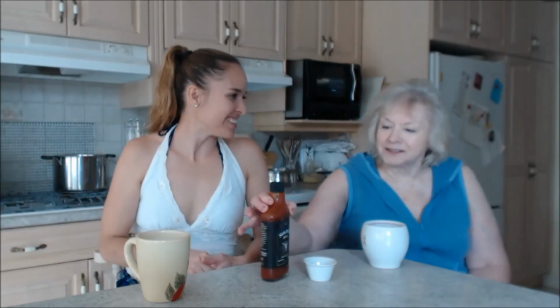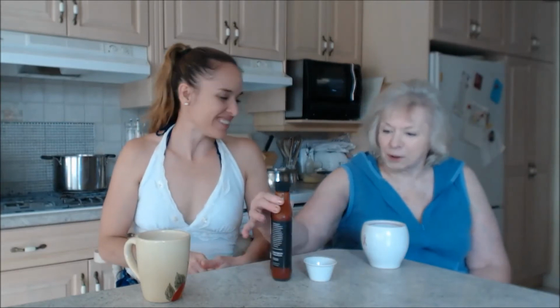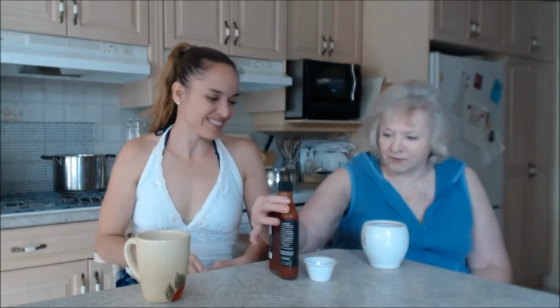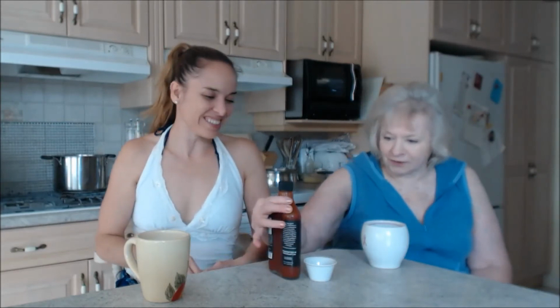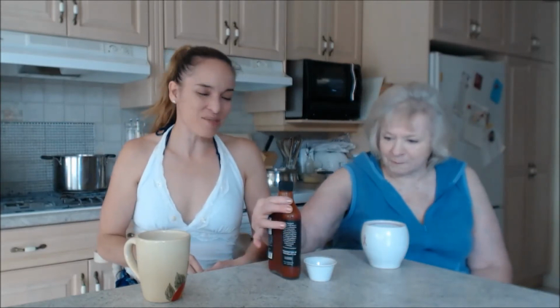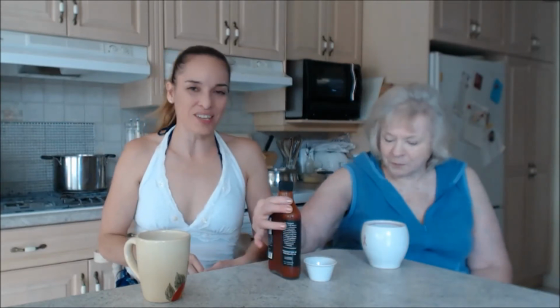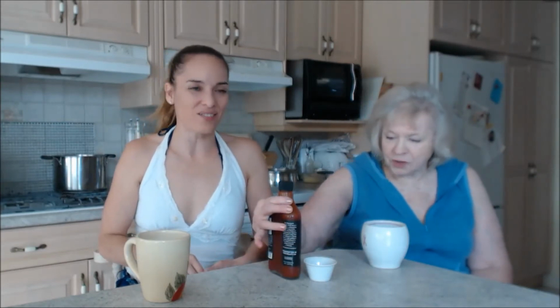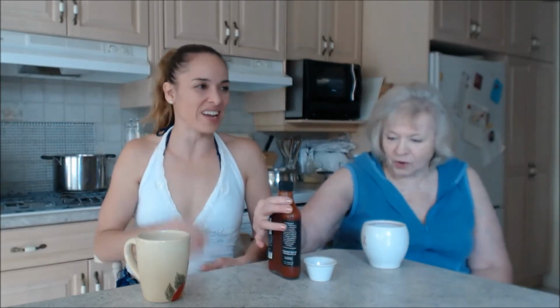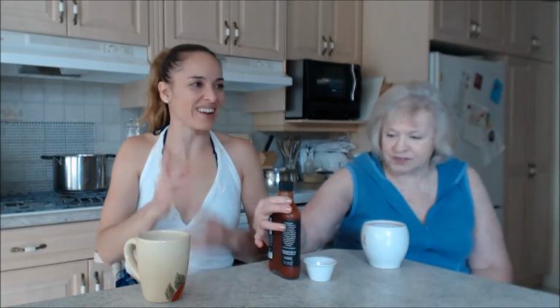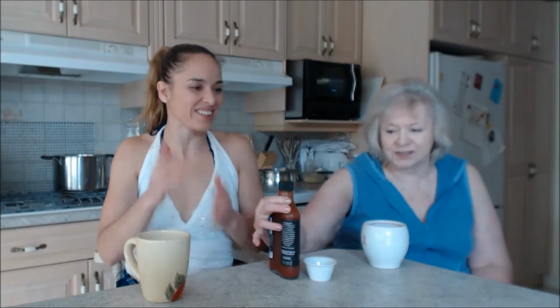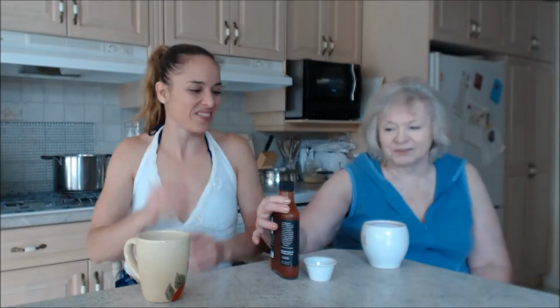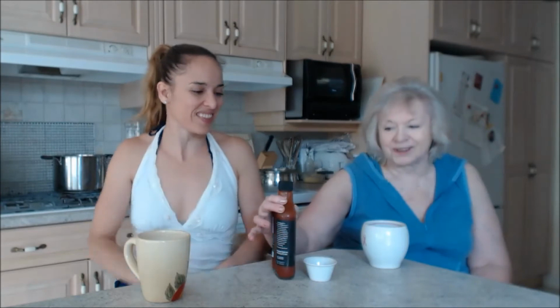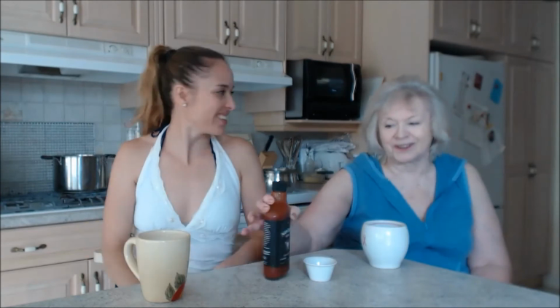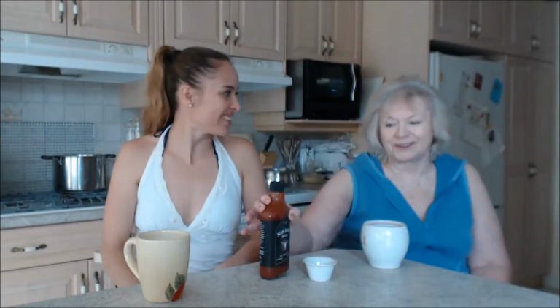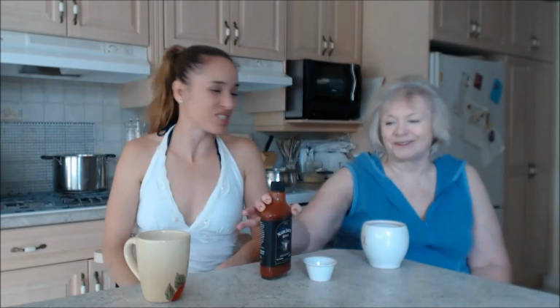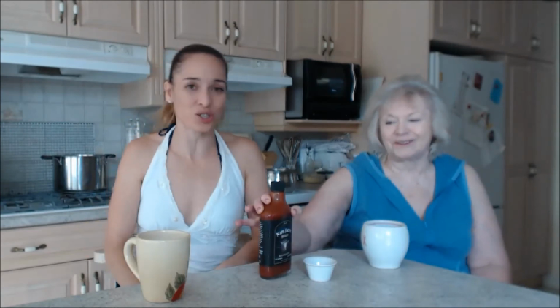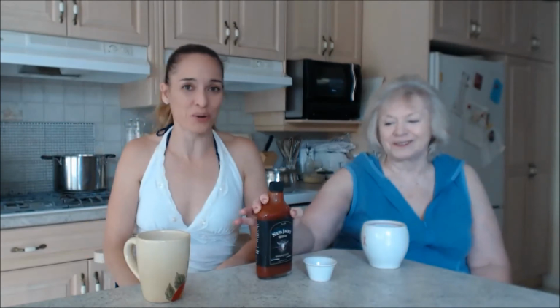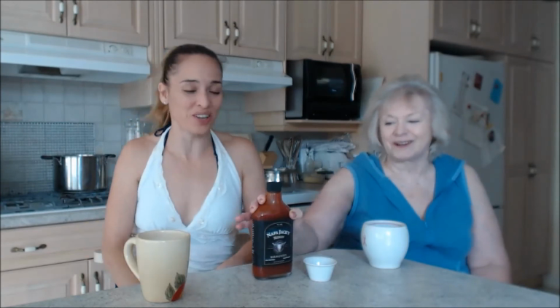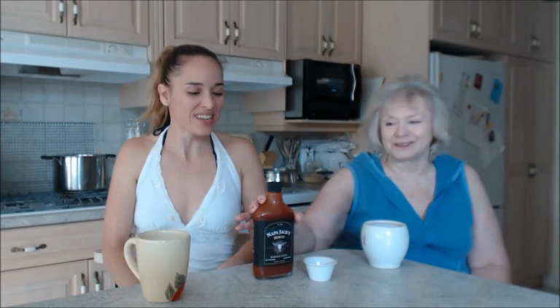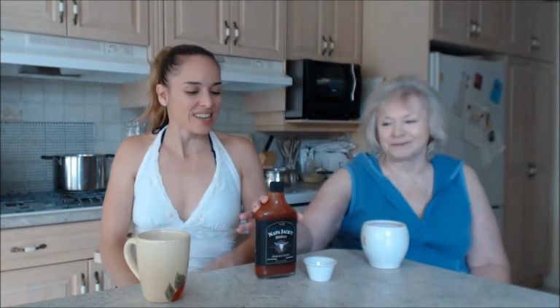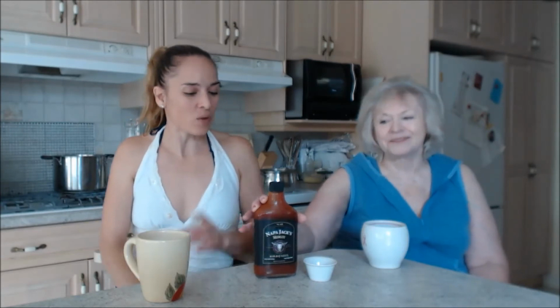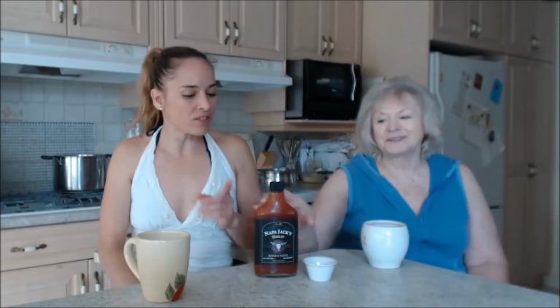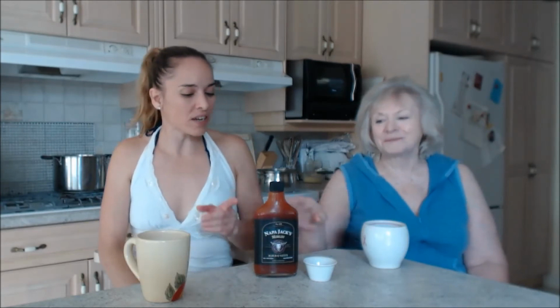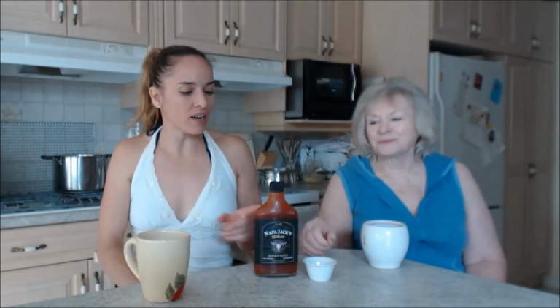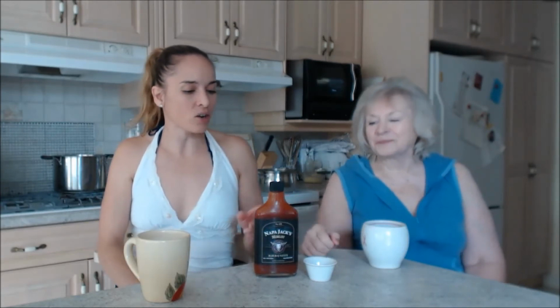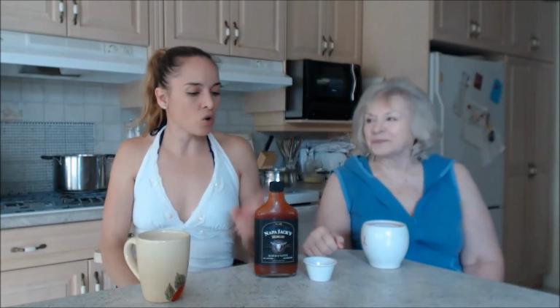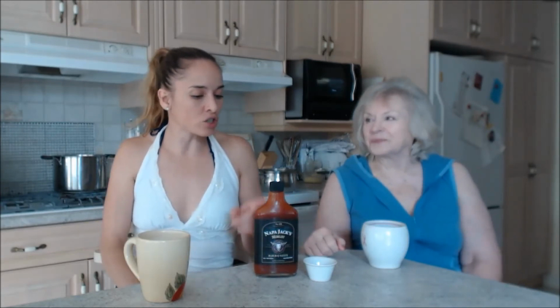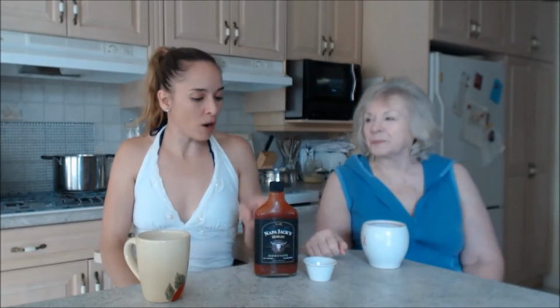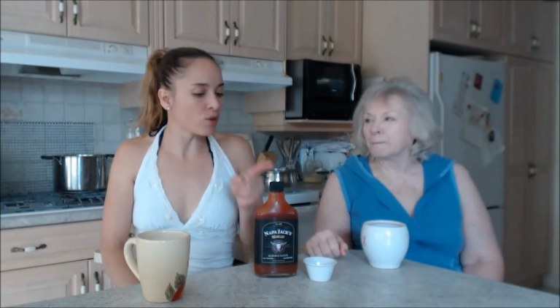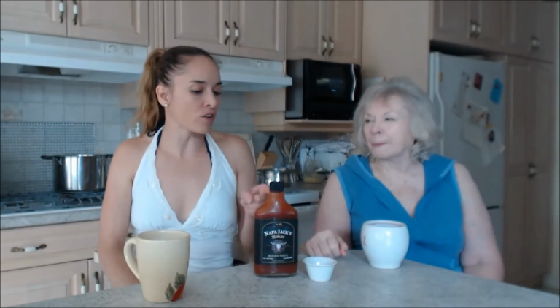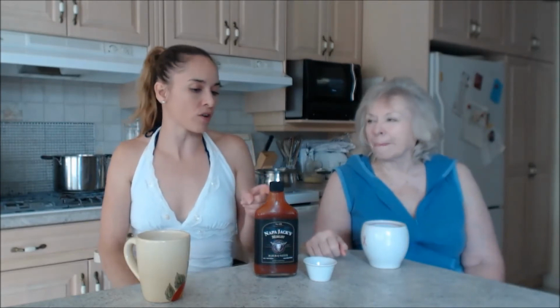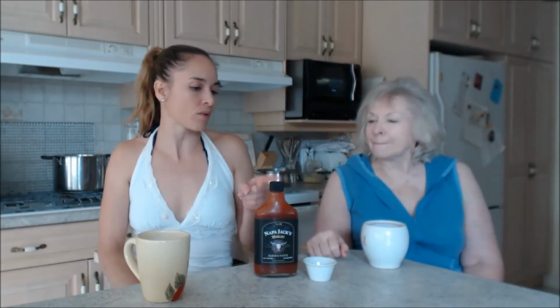Every one I taste I think is my favorite — this is really good, this is super good. We've done a gorgeous barbecue vinaigrette with this; it was the first one we did, a barbecue vinaigrette, and it was fantastic on a salad.